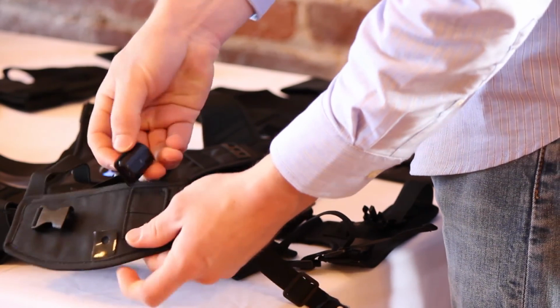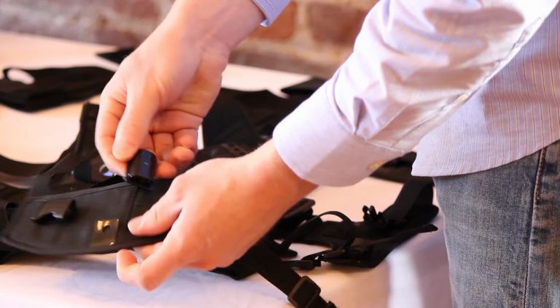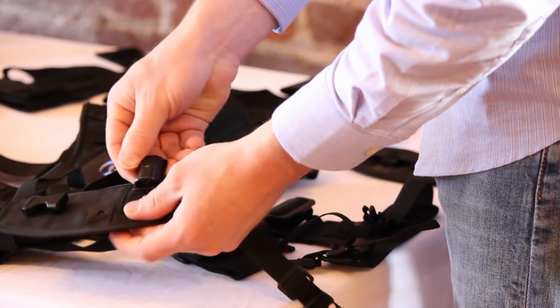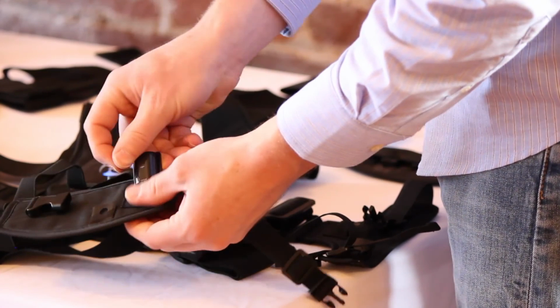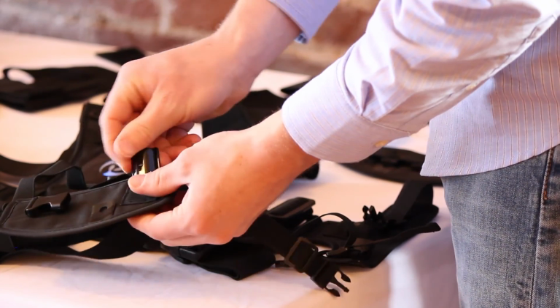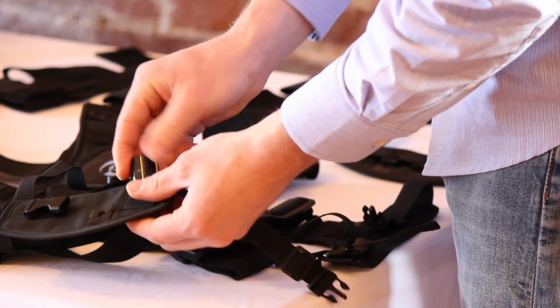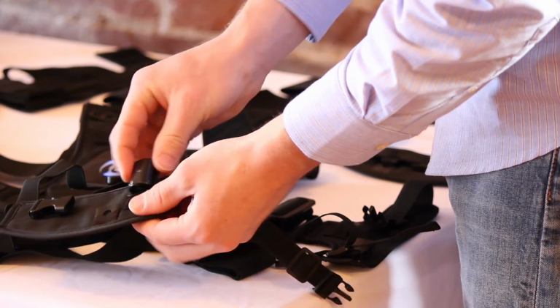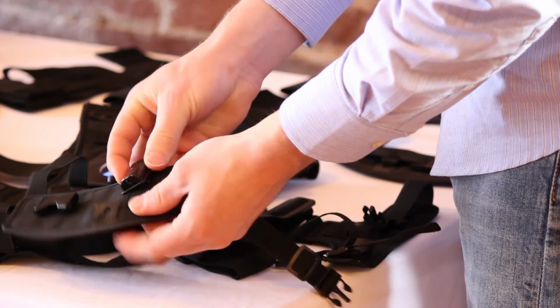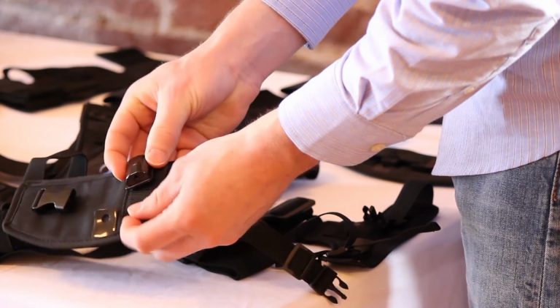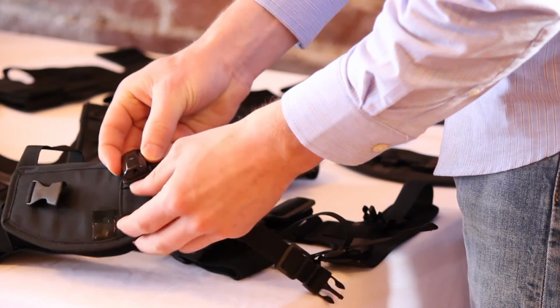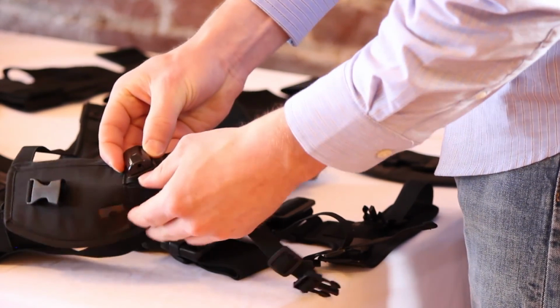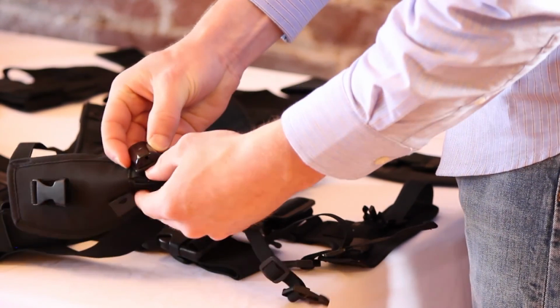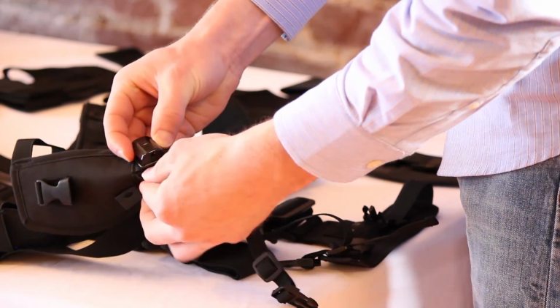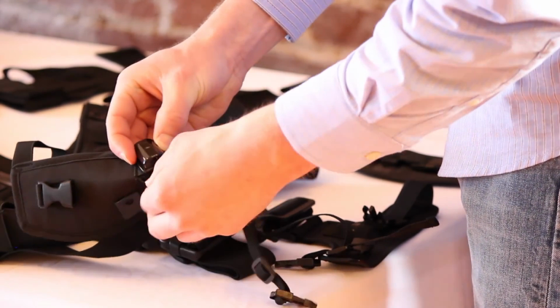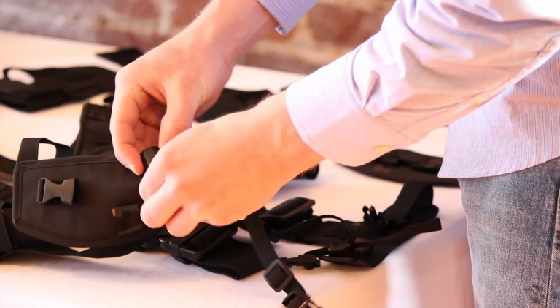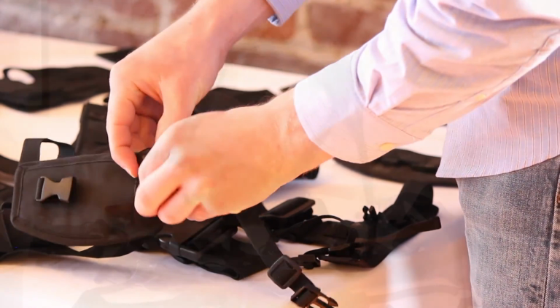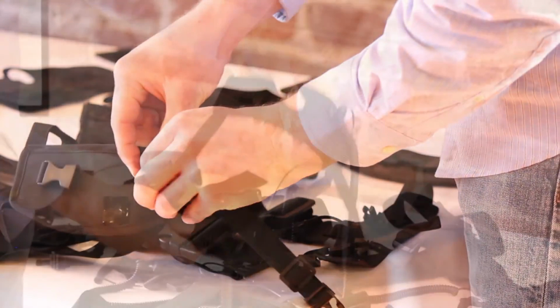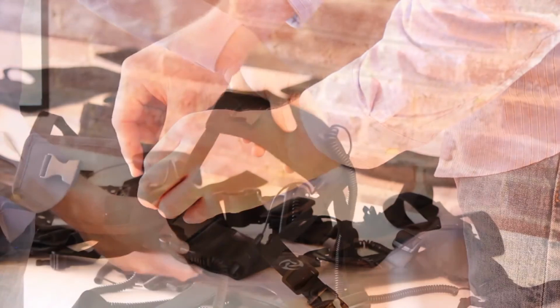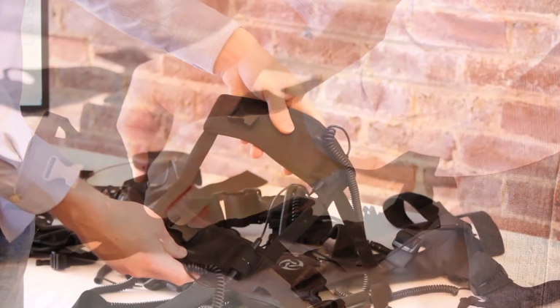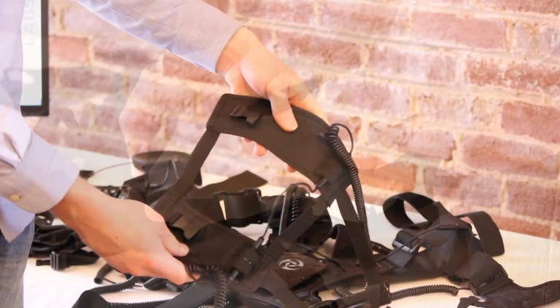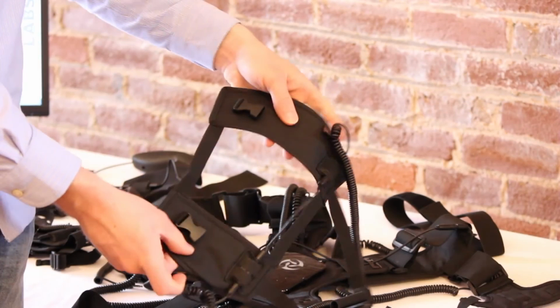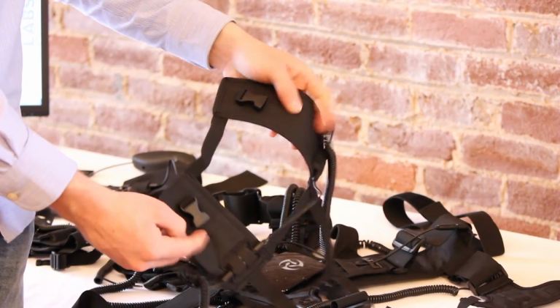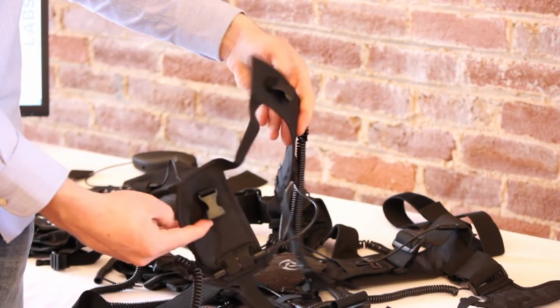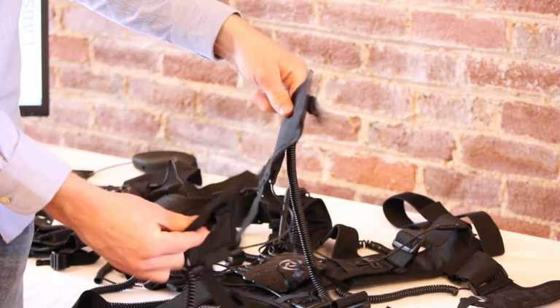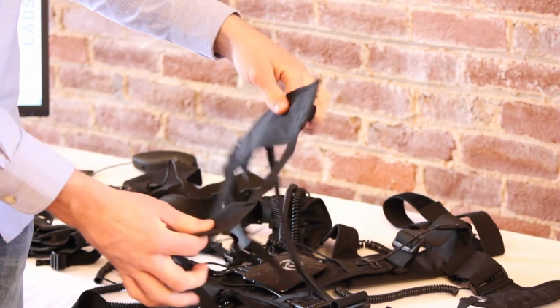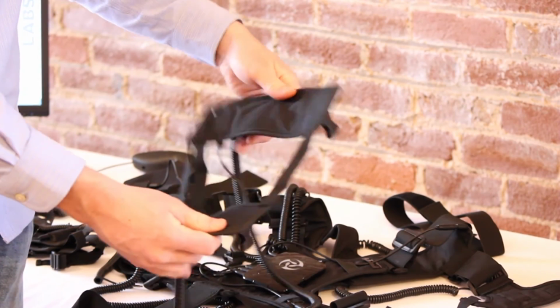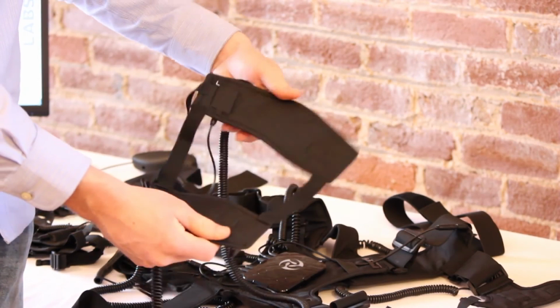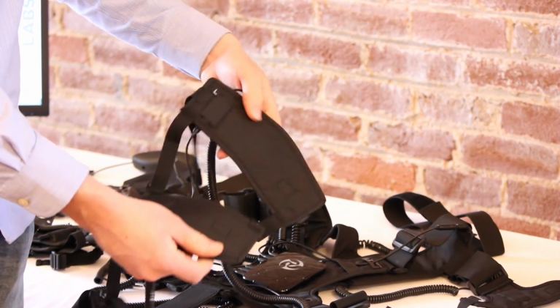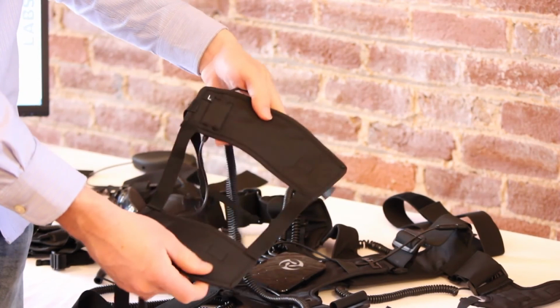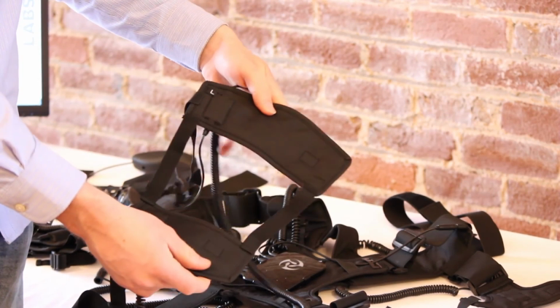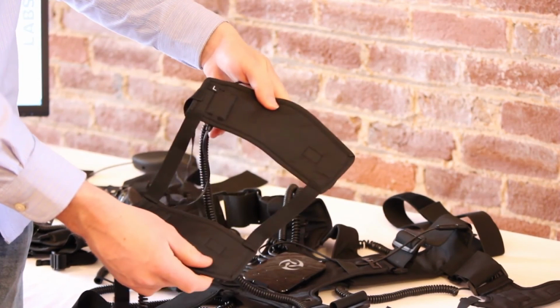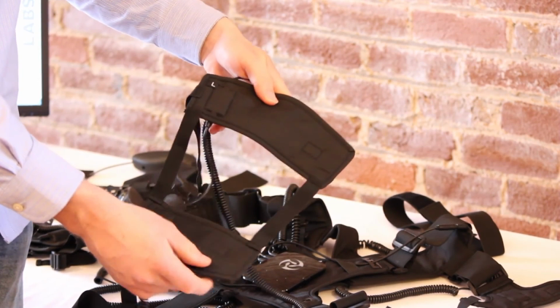The knee pads also have labeling on the back with an L or R to denote on which side of the body they should be attached.